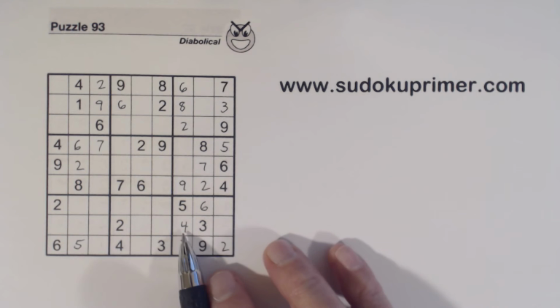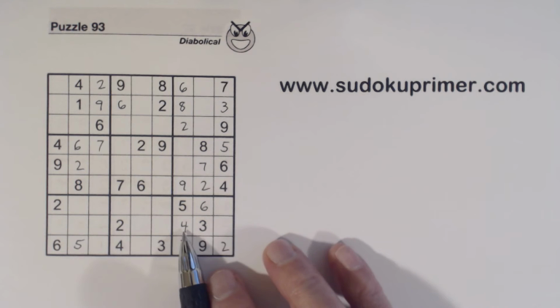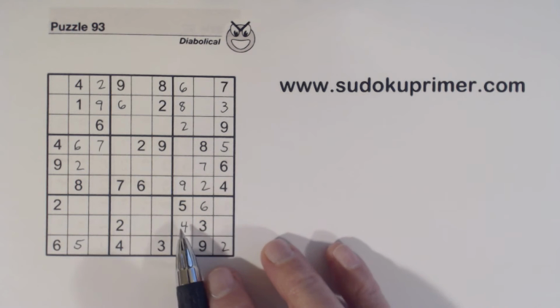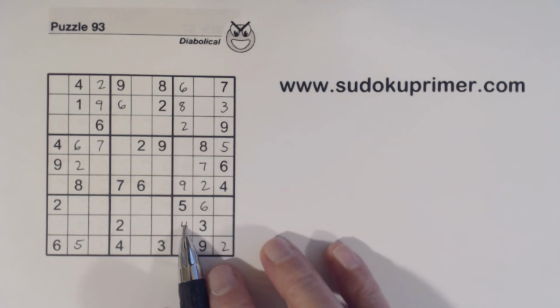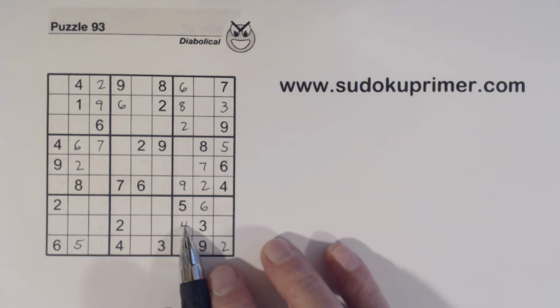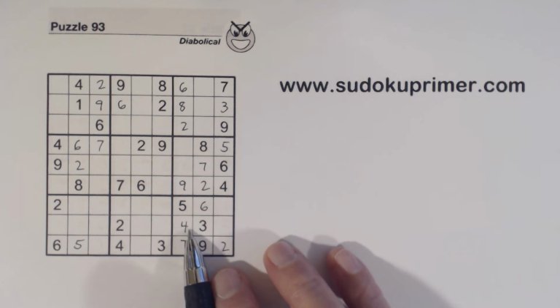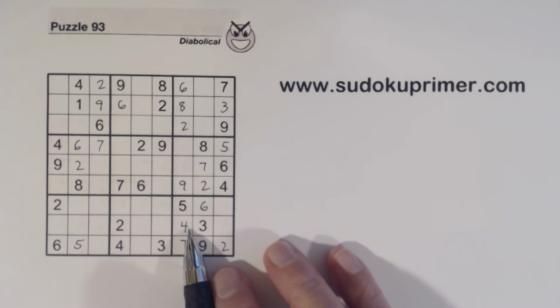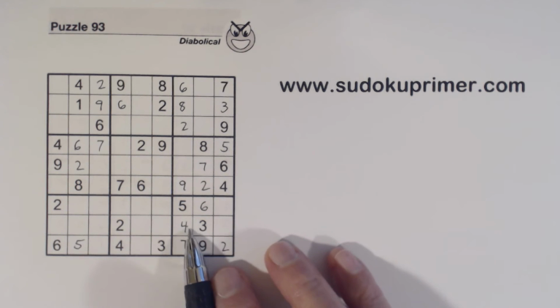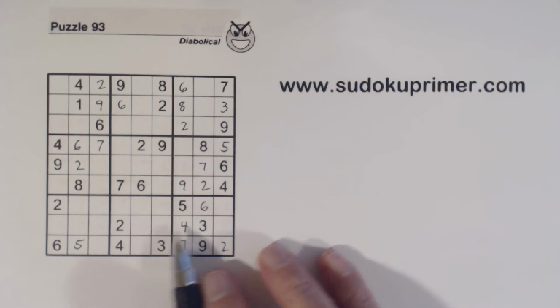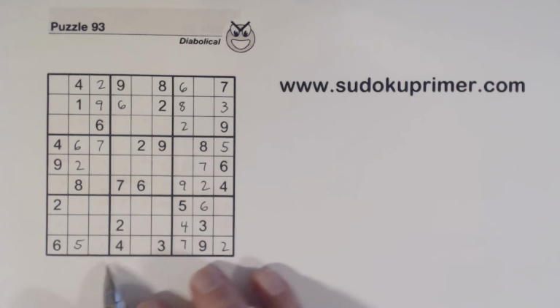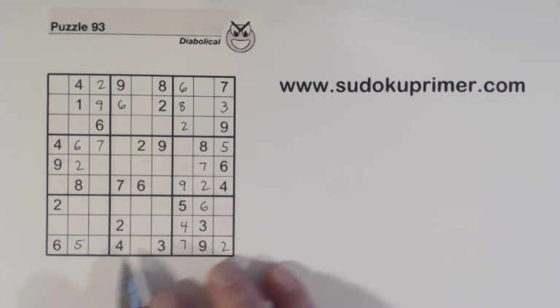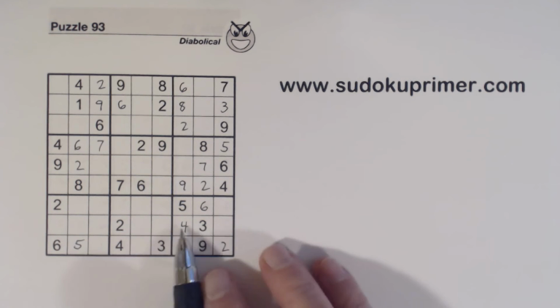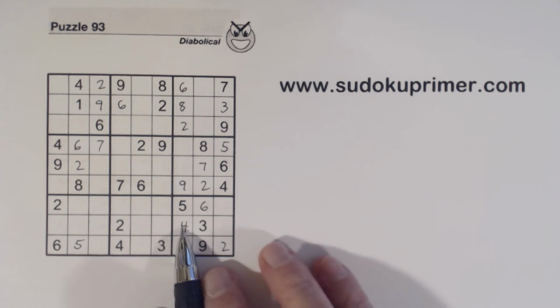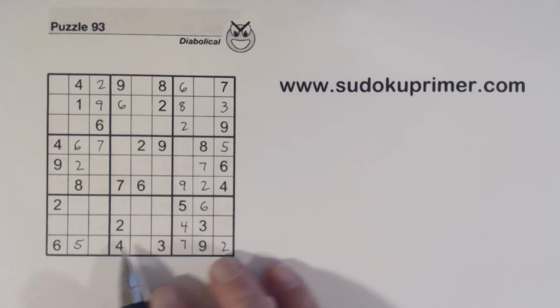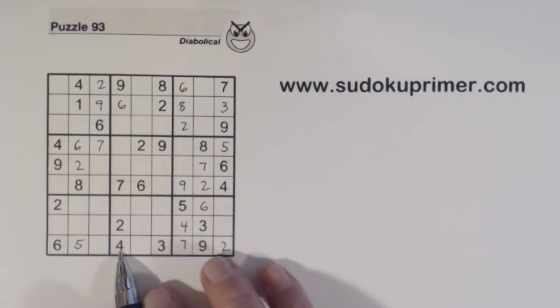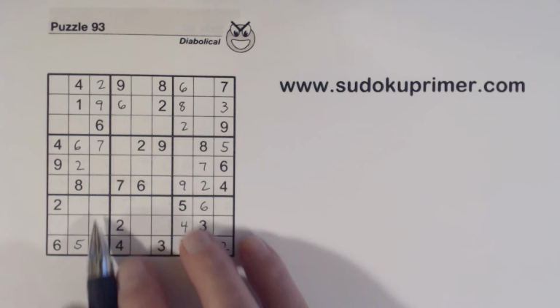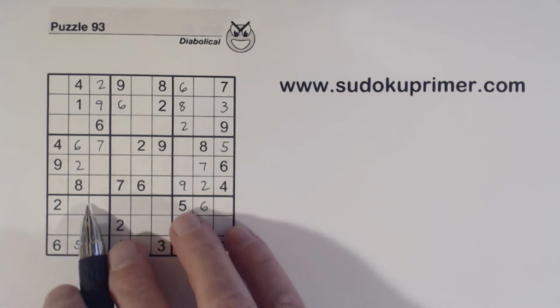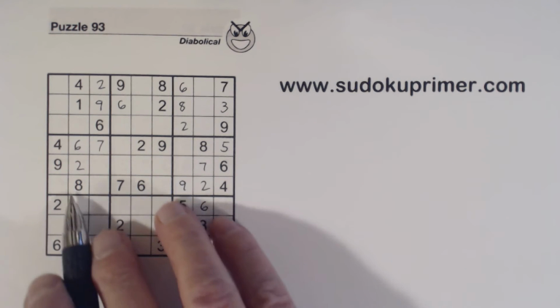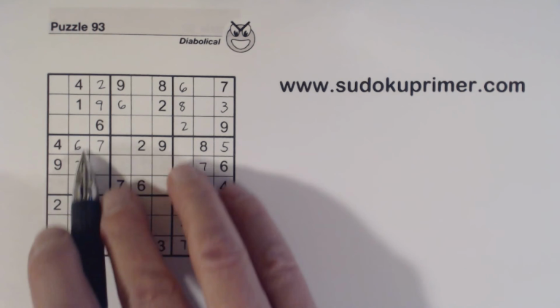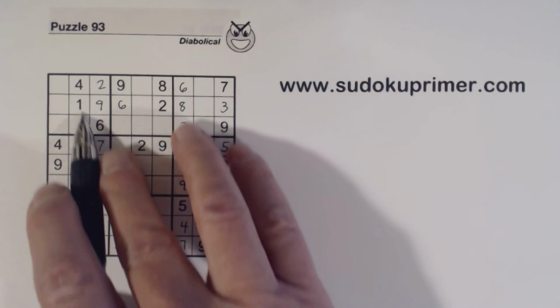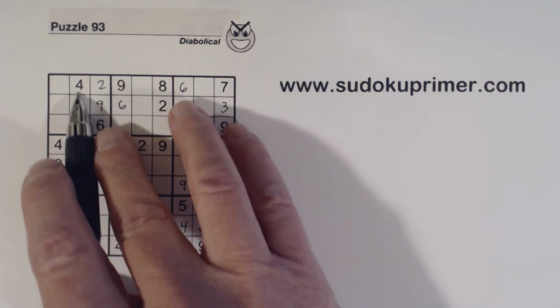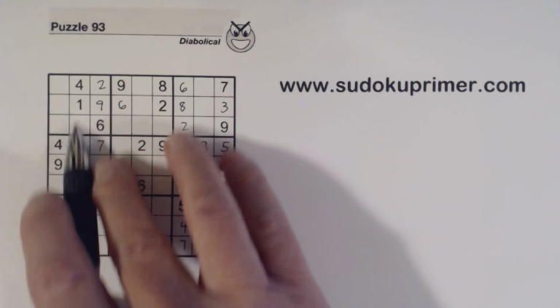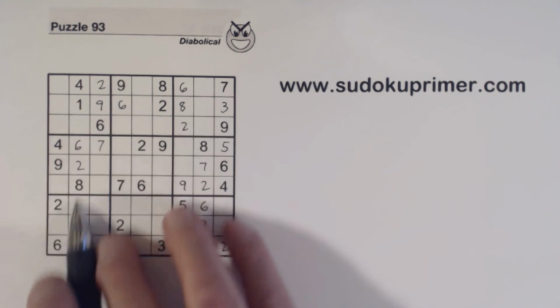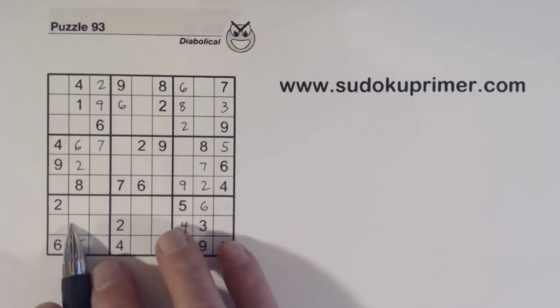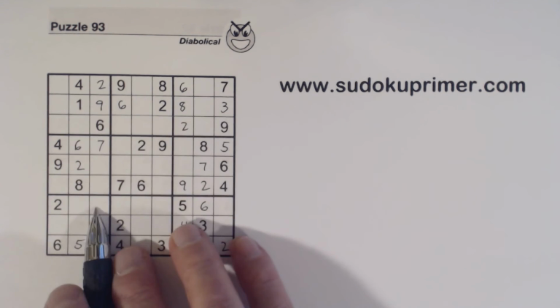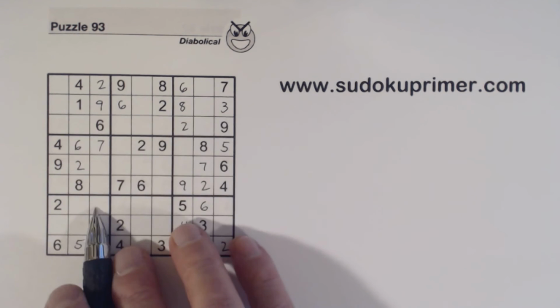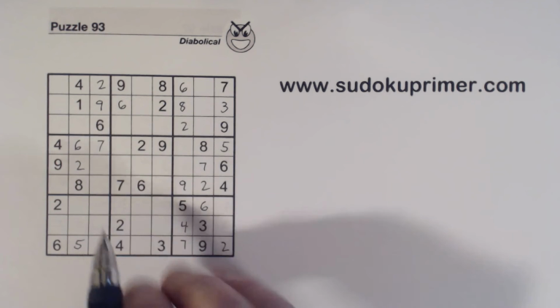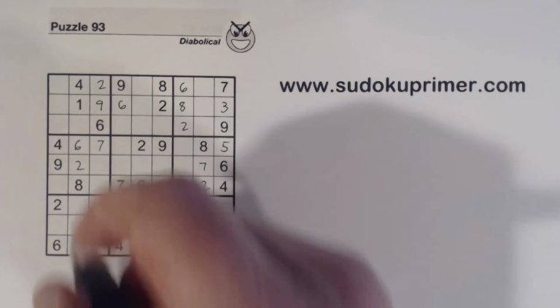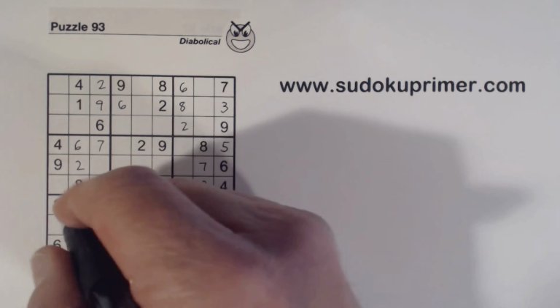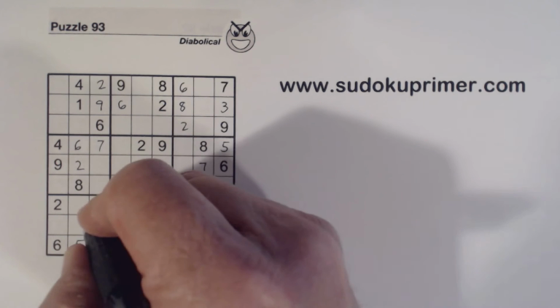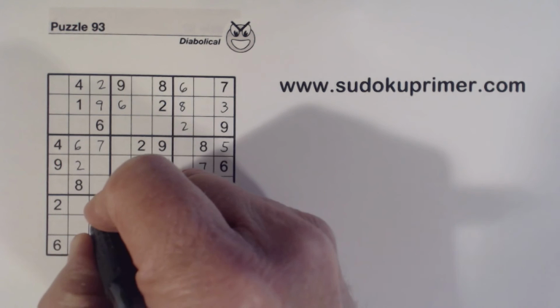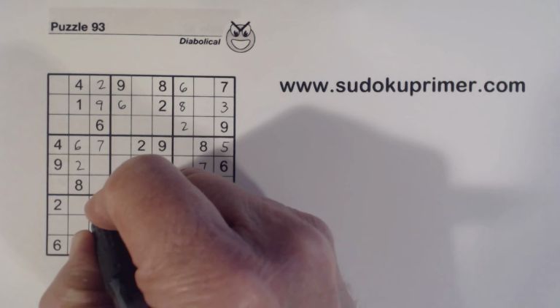And with that four, we have a four, four, and a four there, so that's a four.